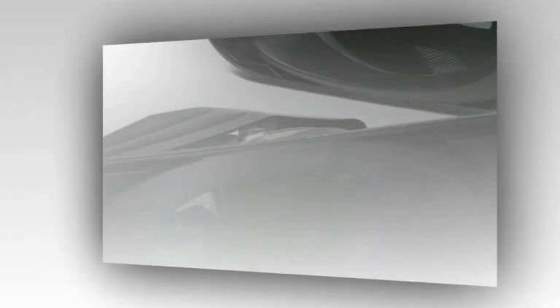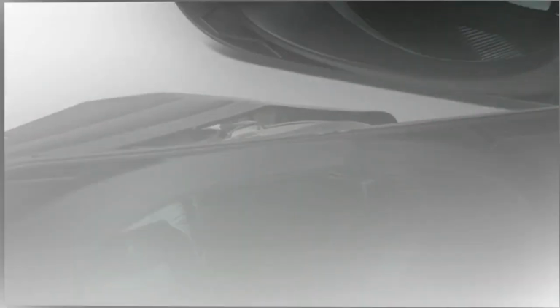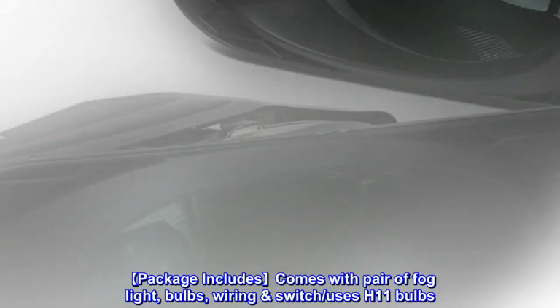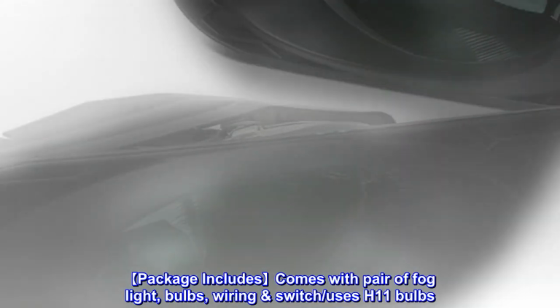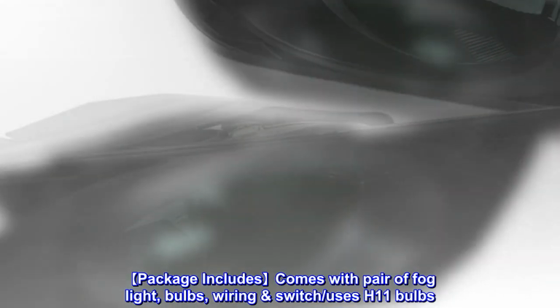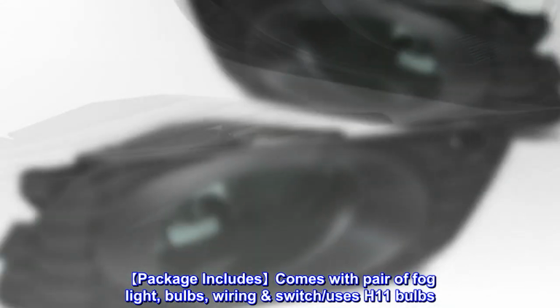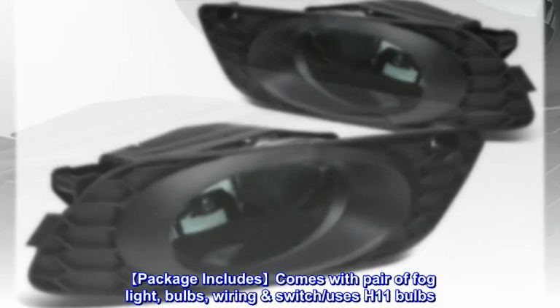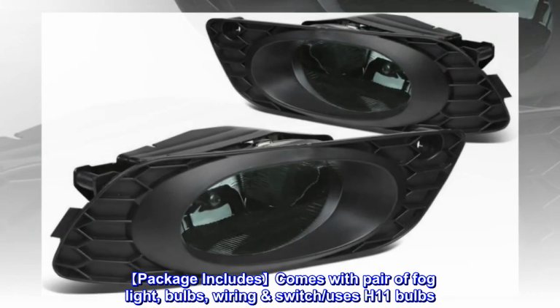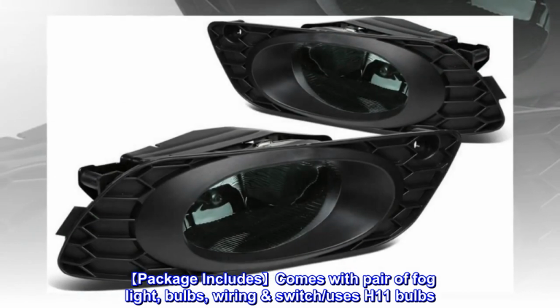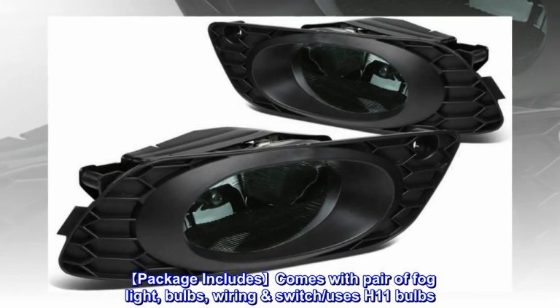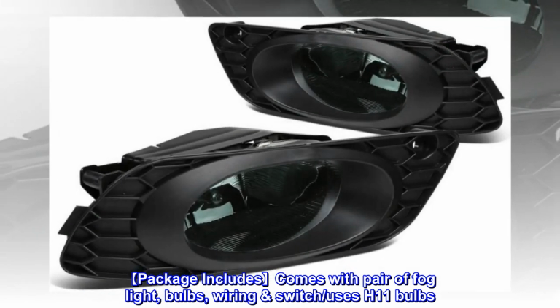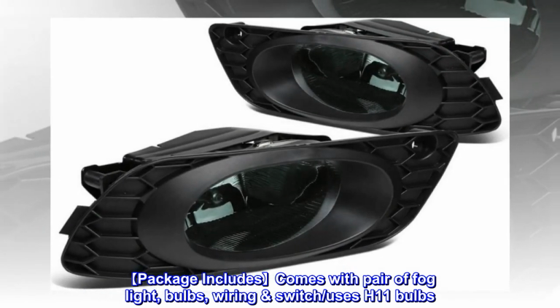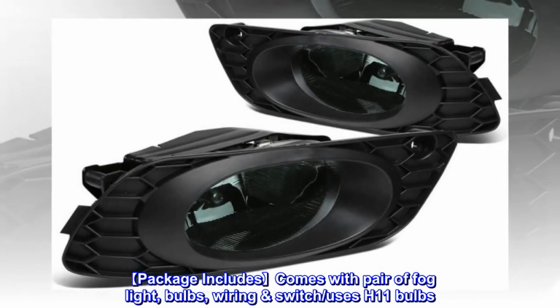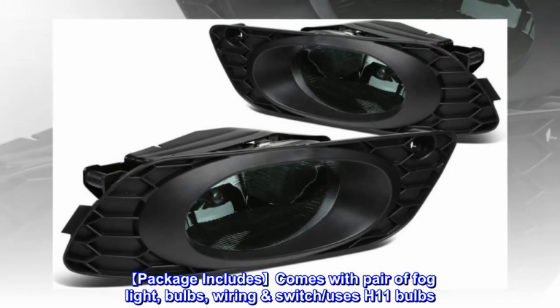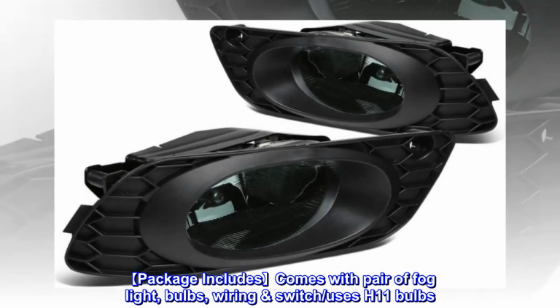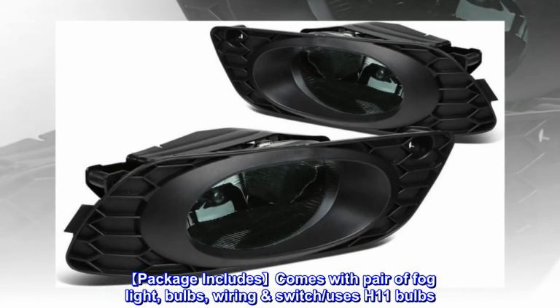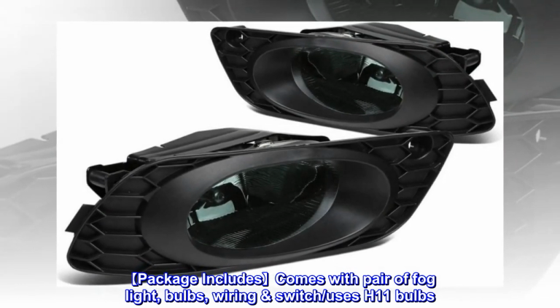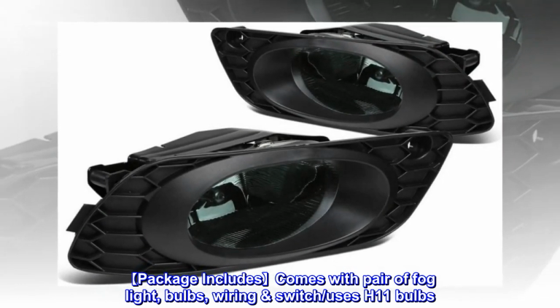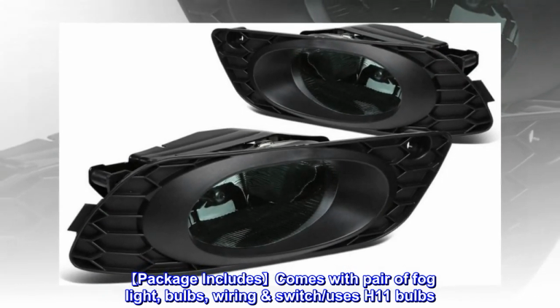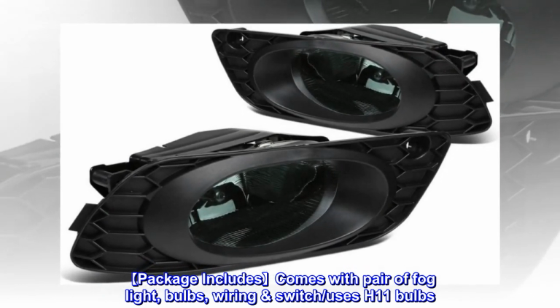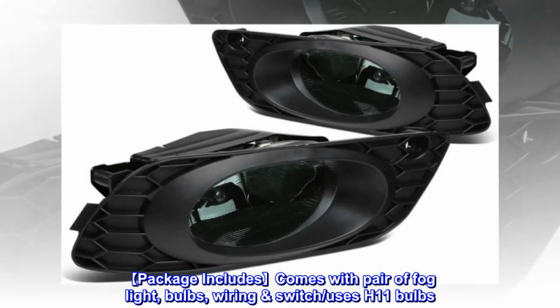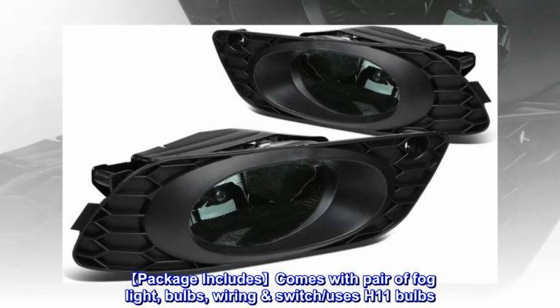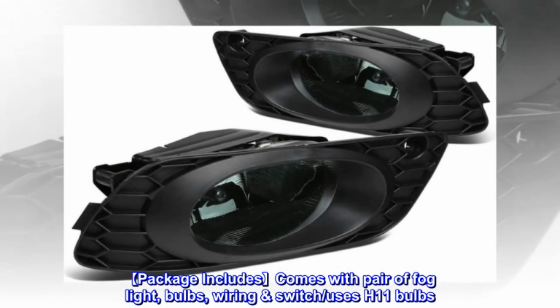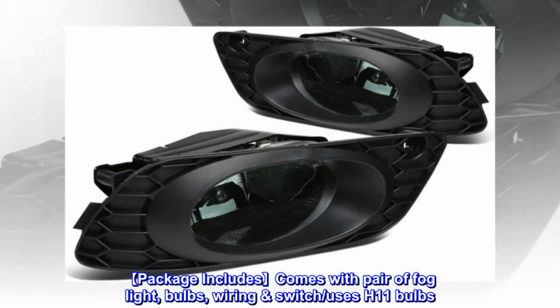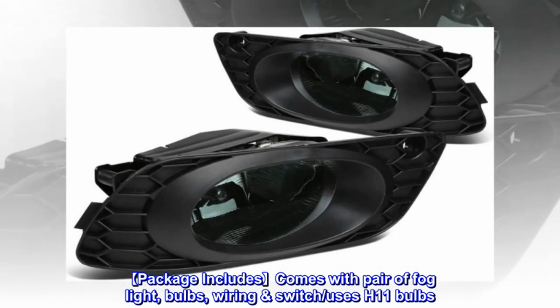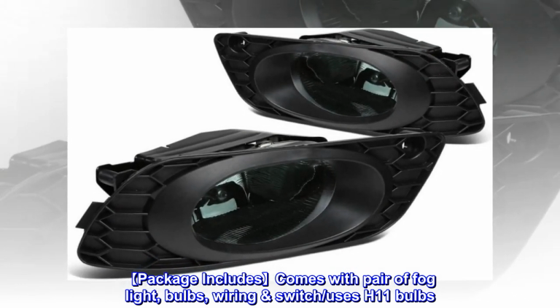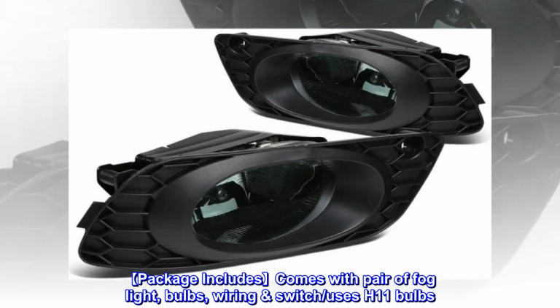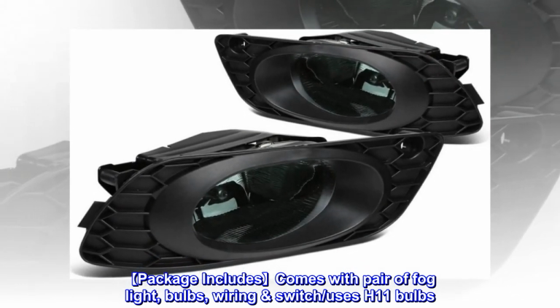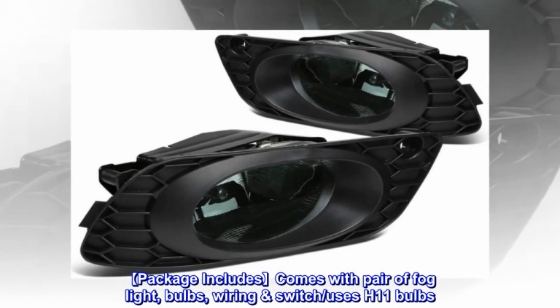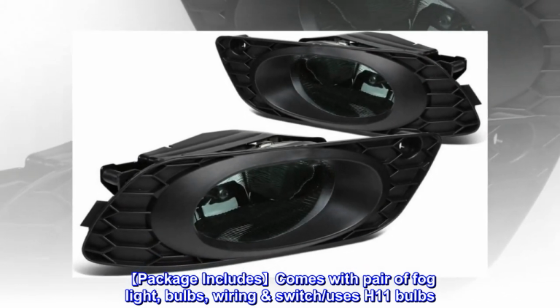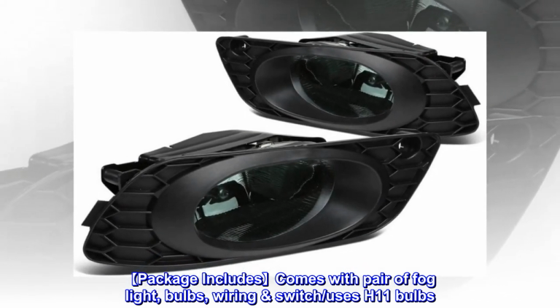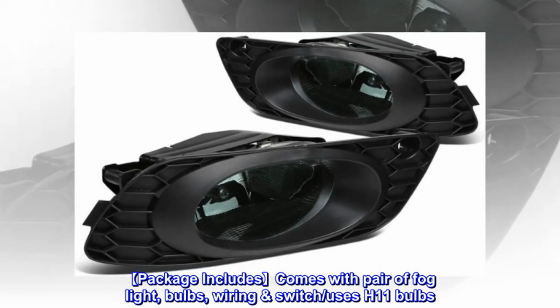Package includes: comes with a pair of fog lights, bulbs, wiring switch. Uses H11 bulbs.